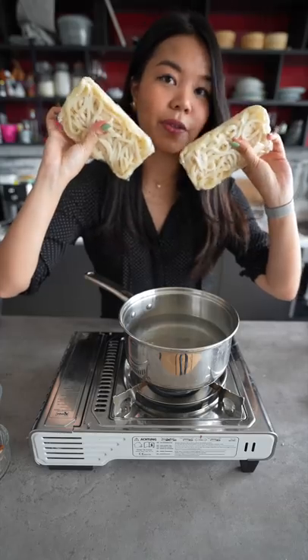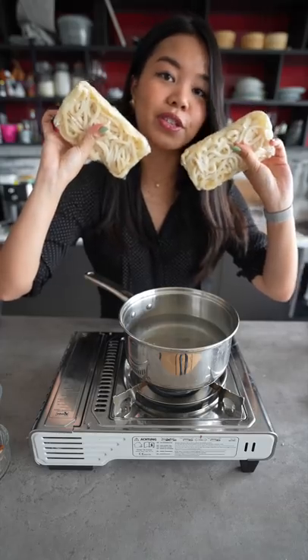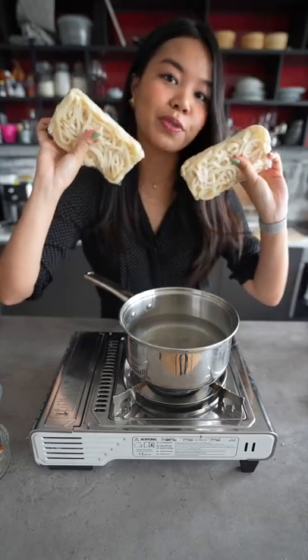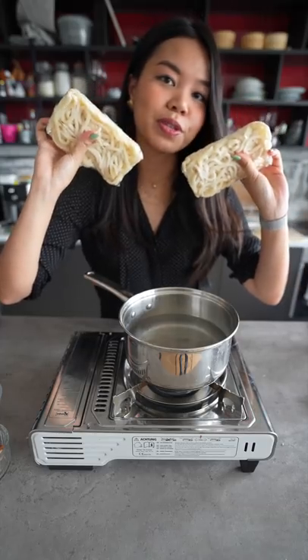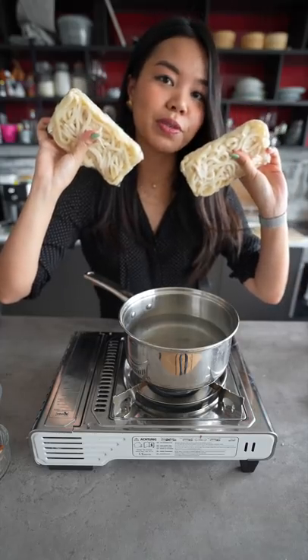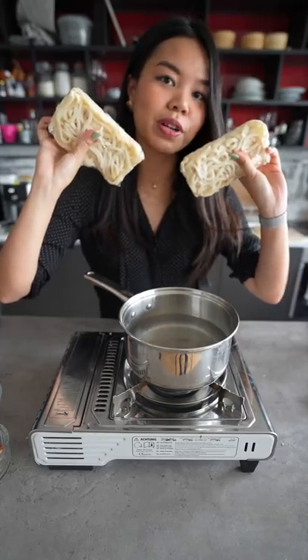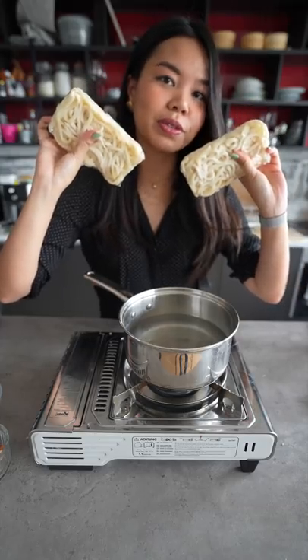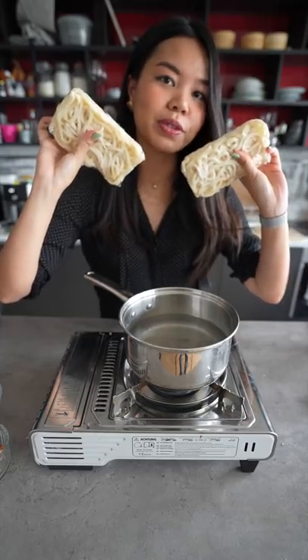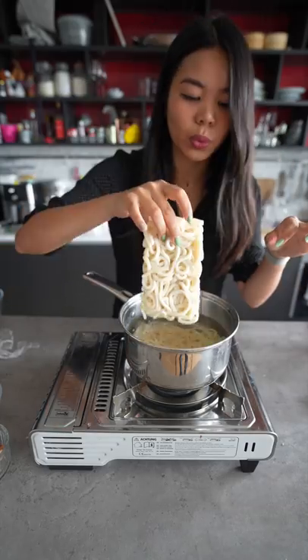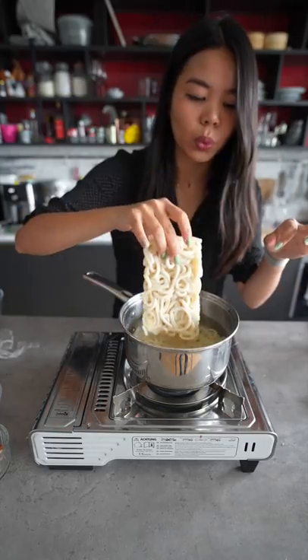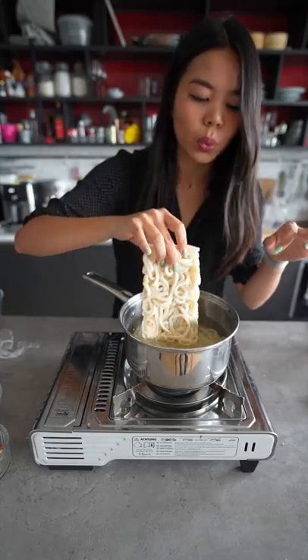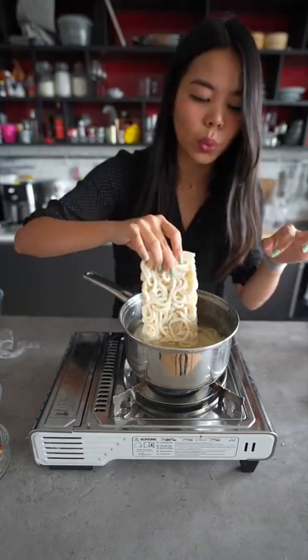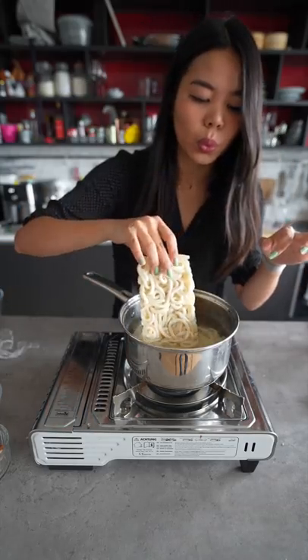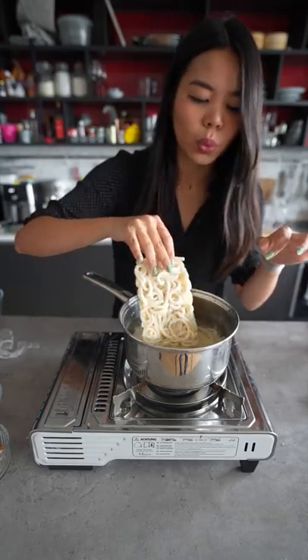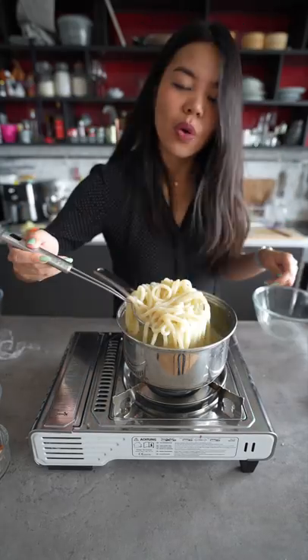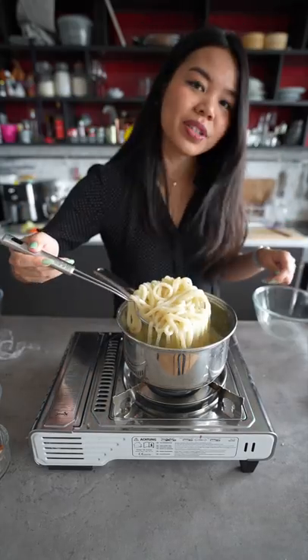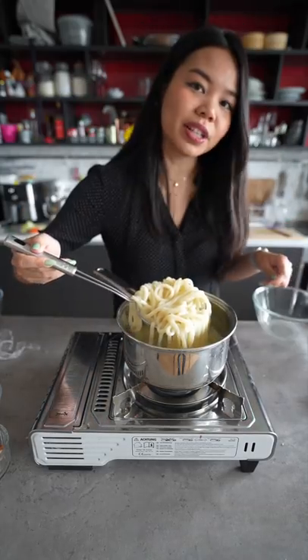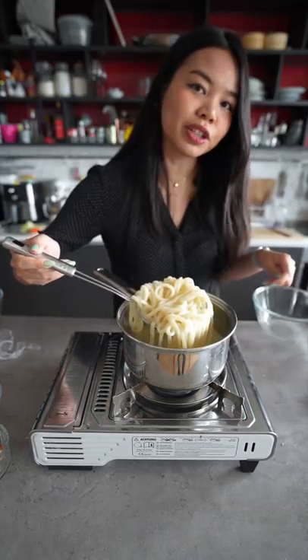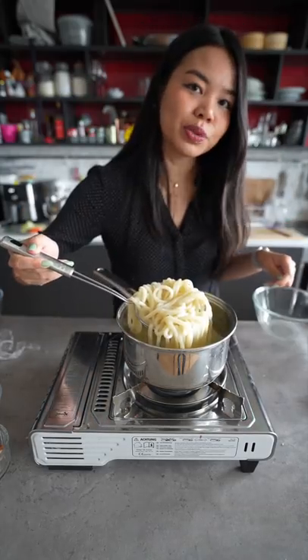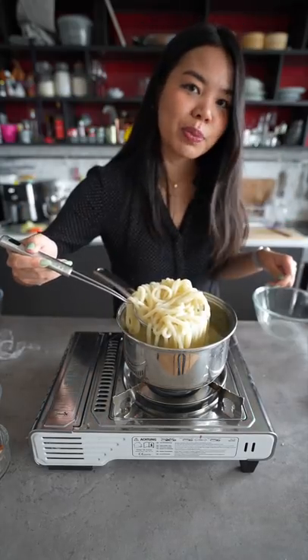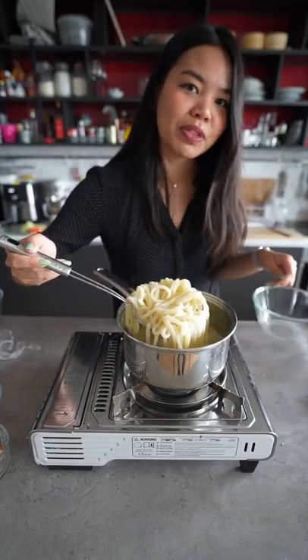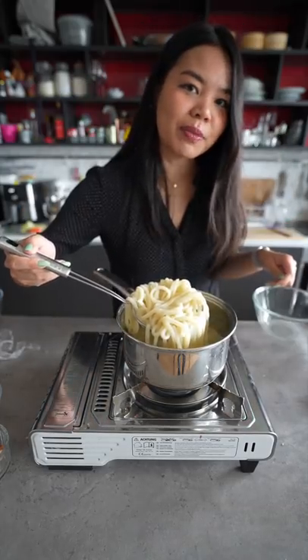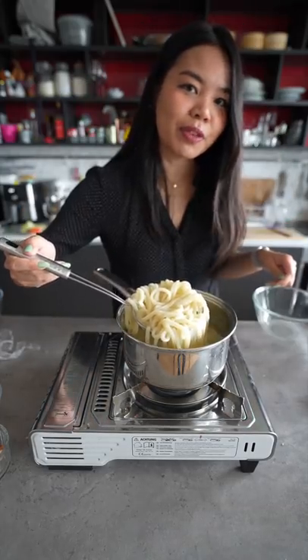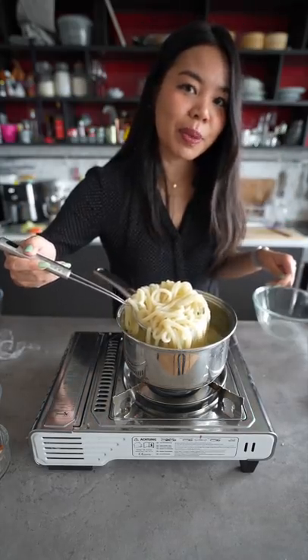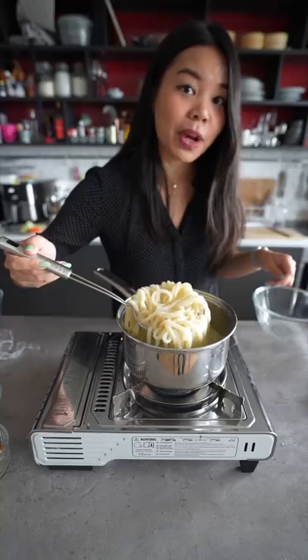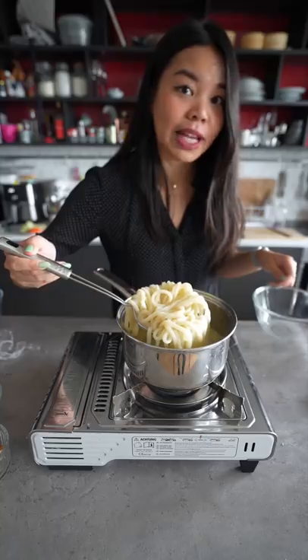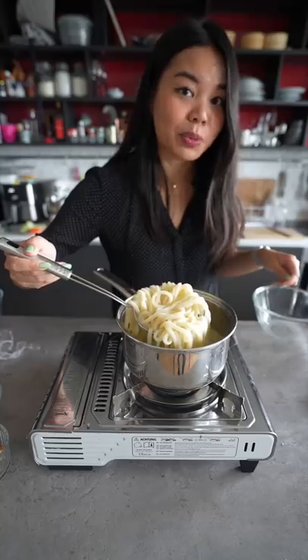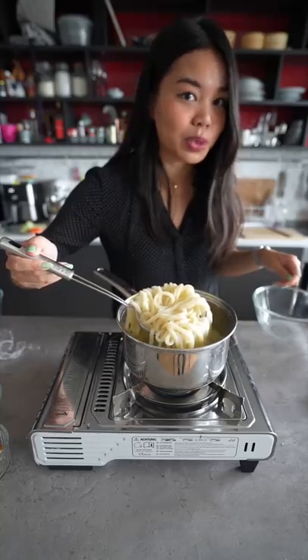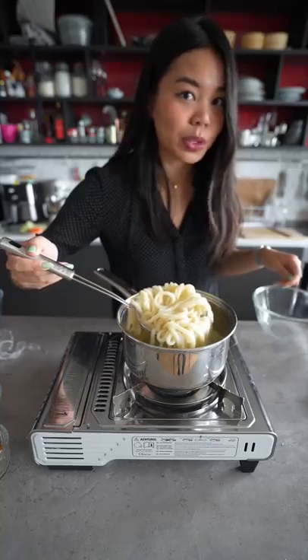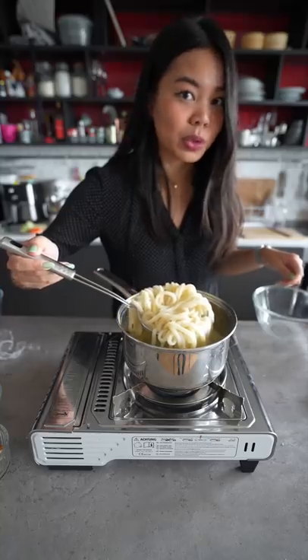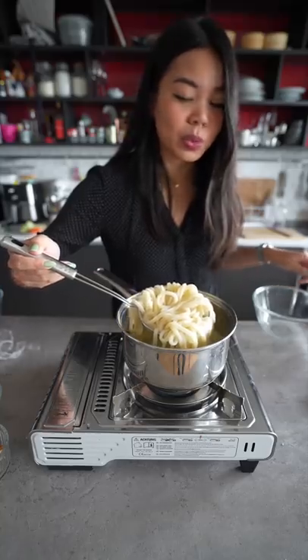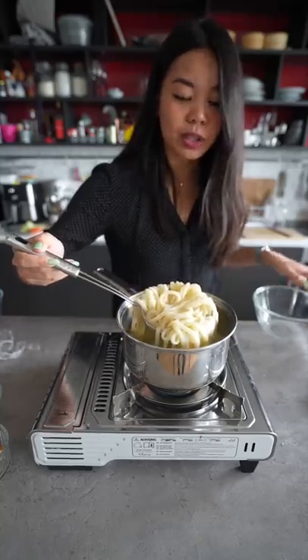We've got some frozen Udon noodles which we're going to boil. Once they're cooked, remove them from the pot and rinse with cold water.